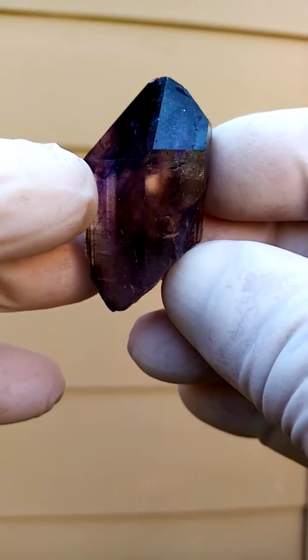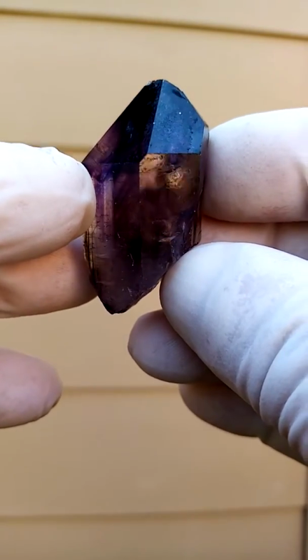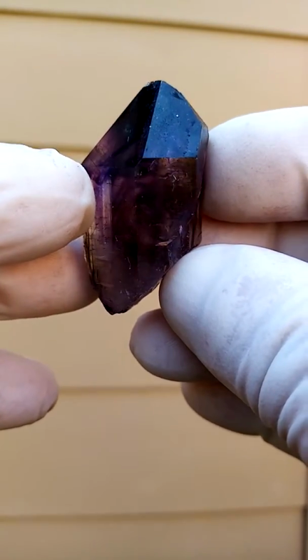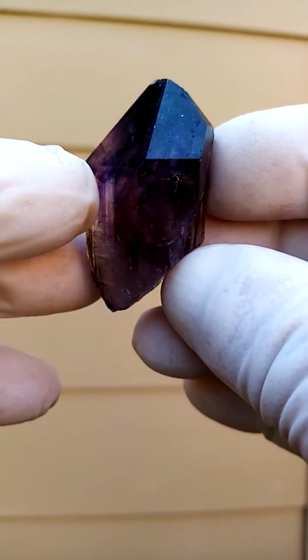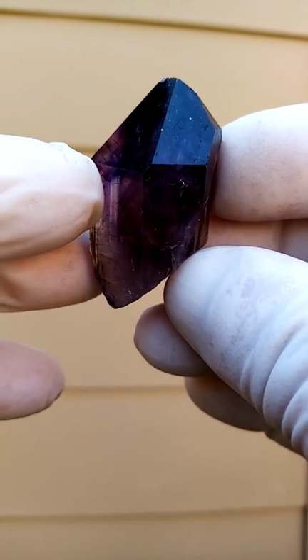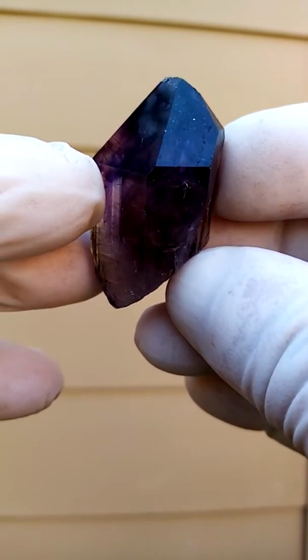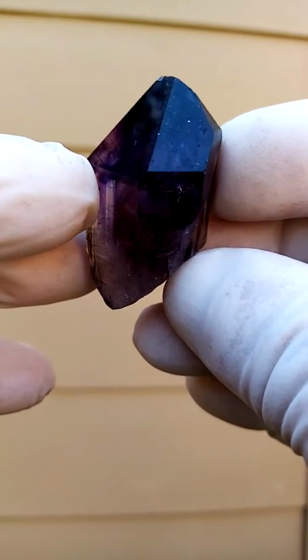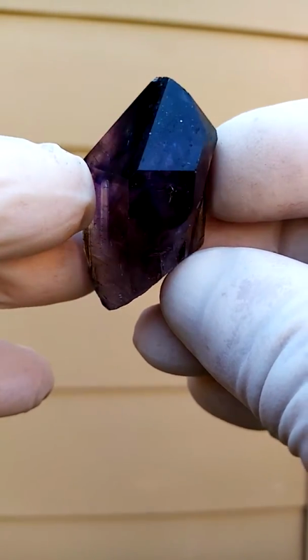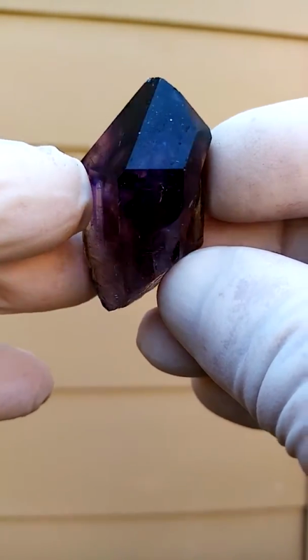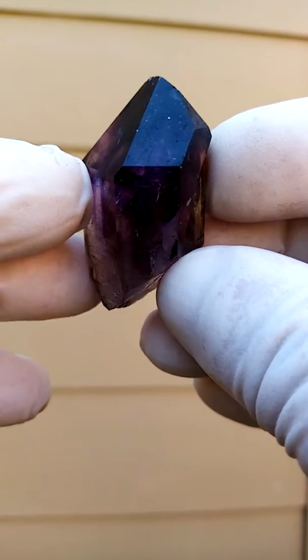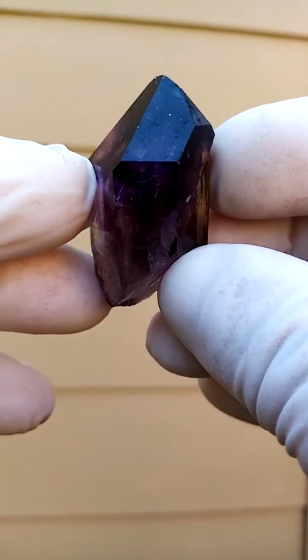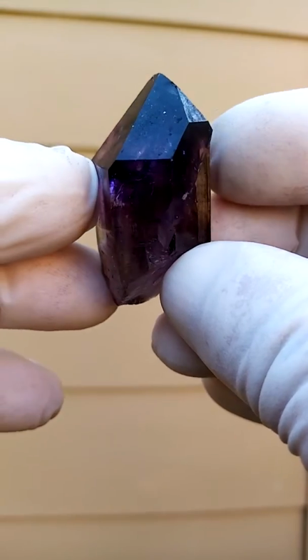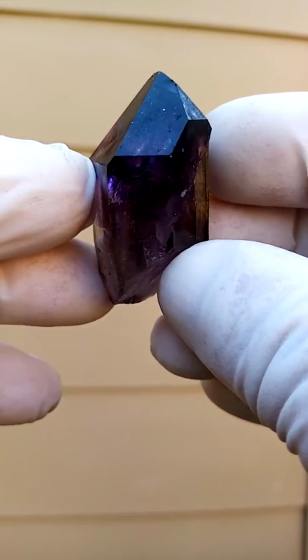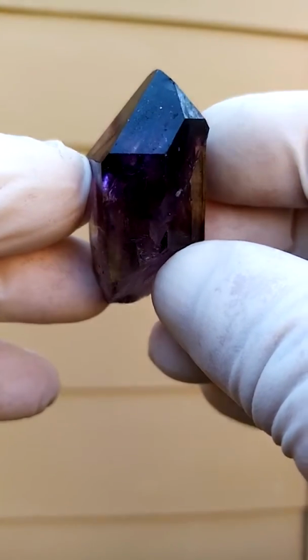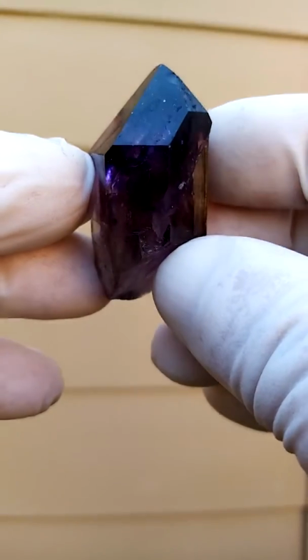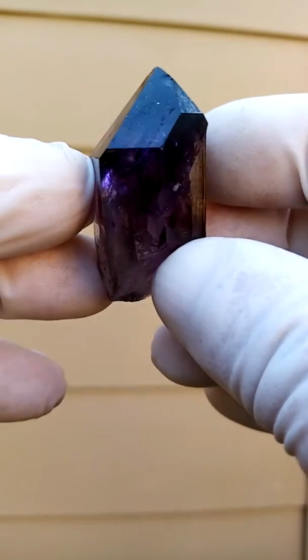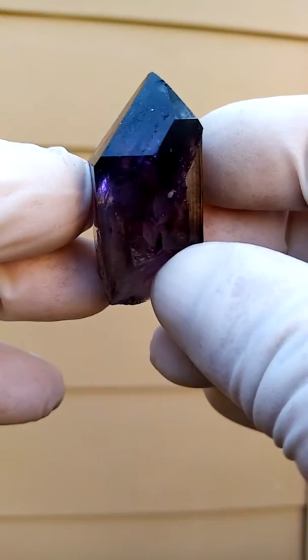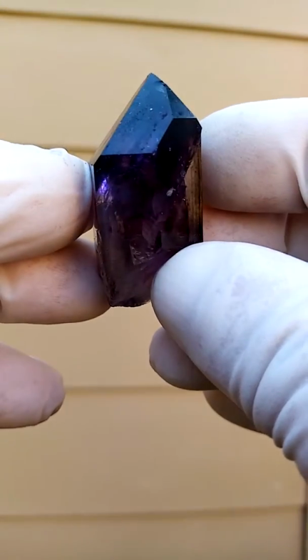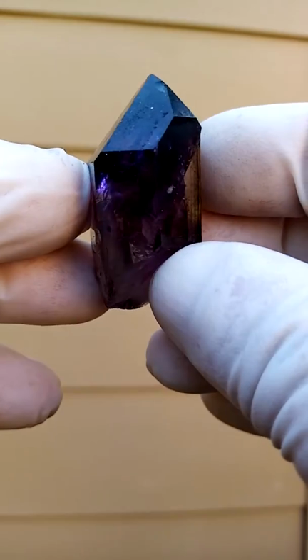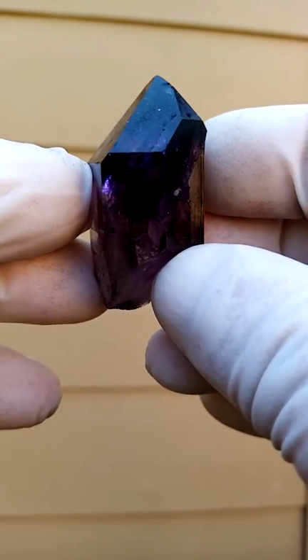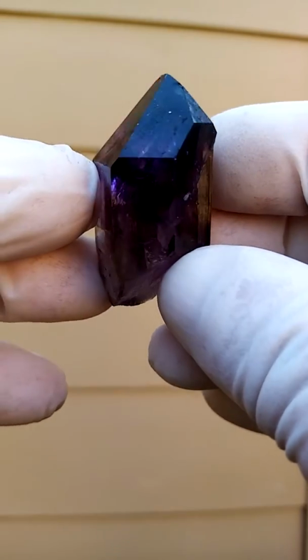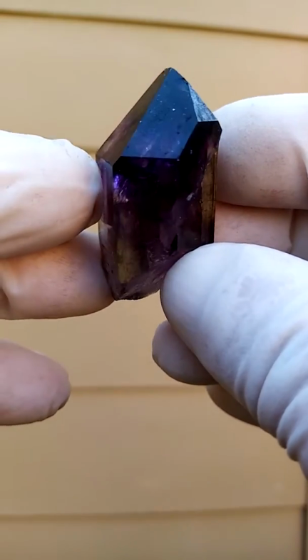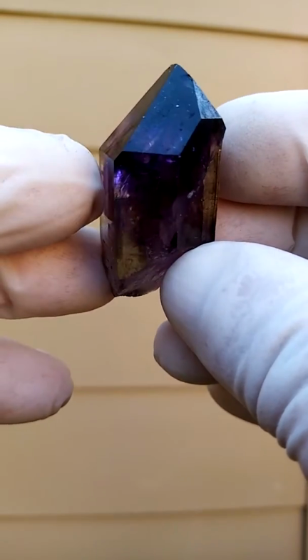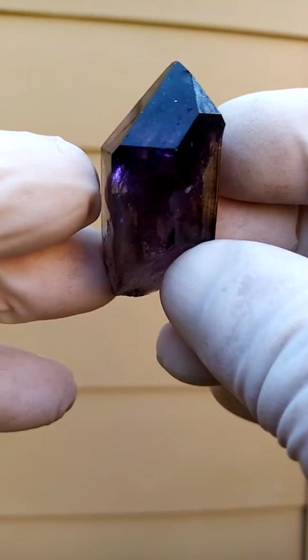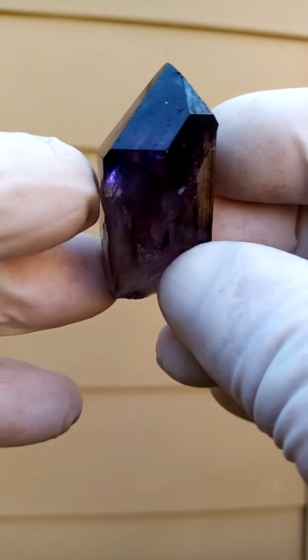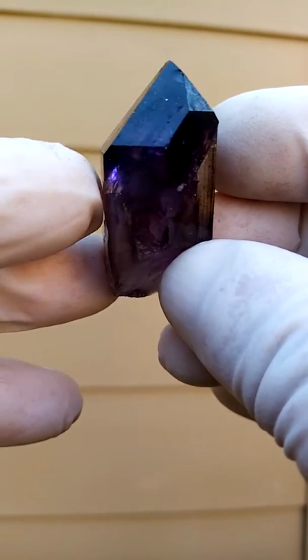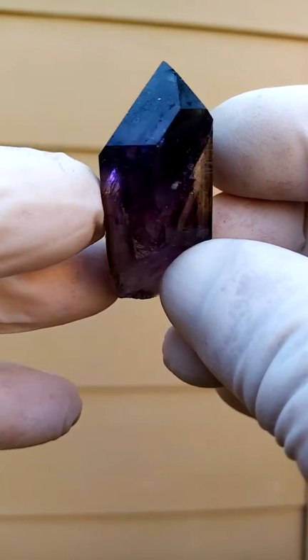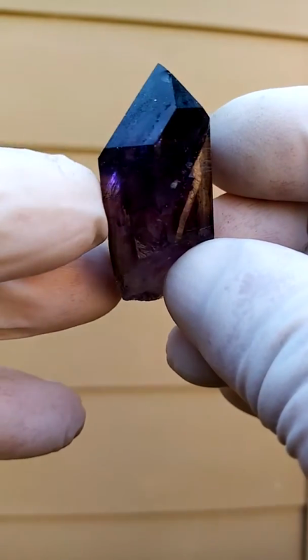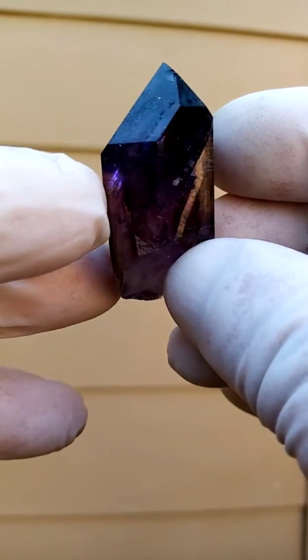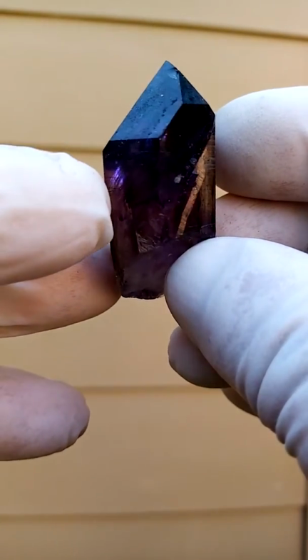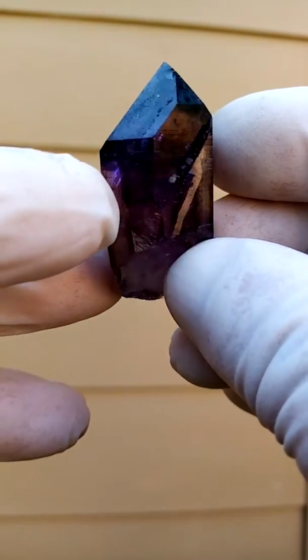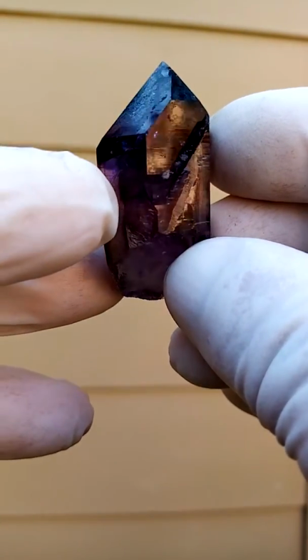First, let's look at the crystal form. As I move it around, you get an indication of the various crystal forms.